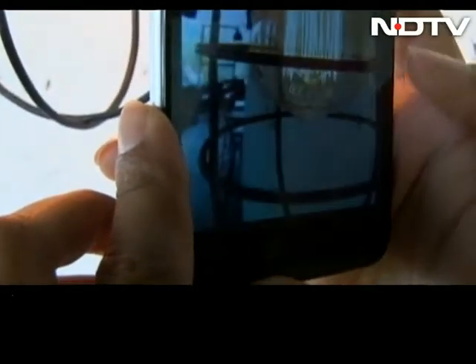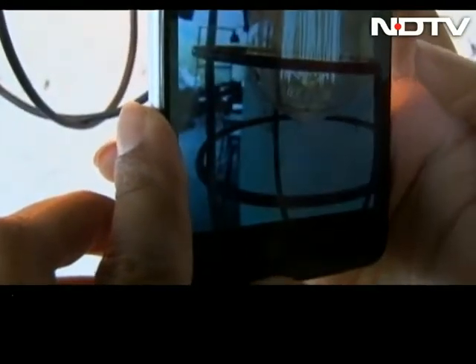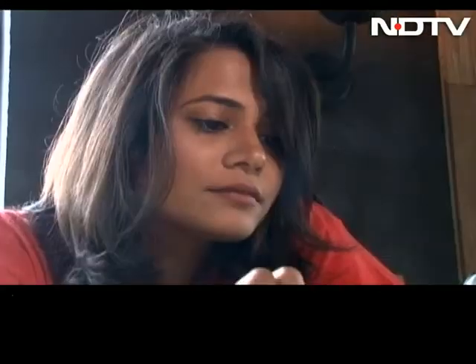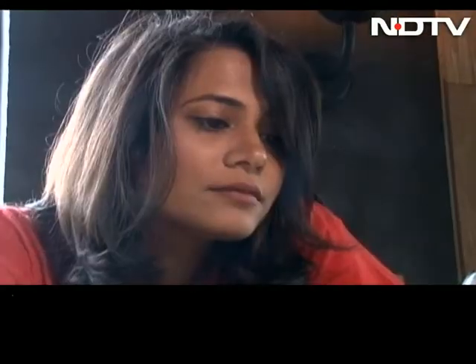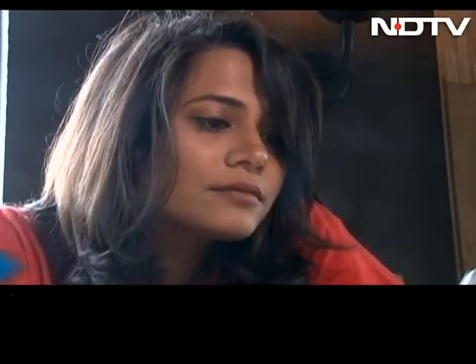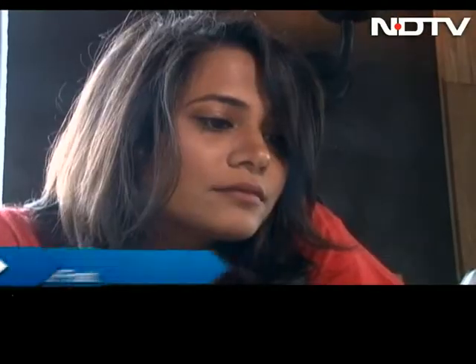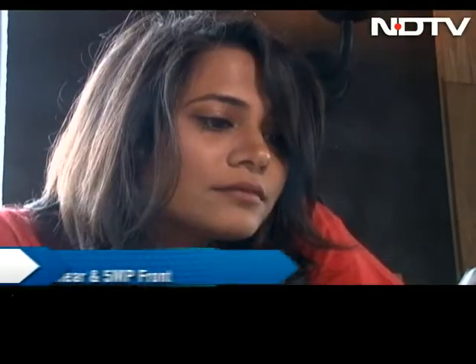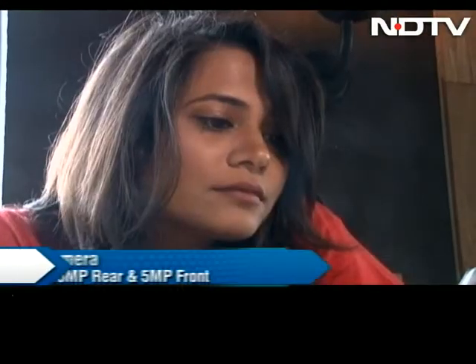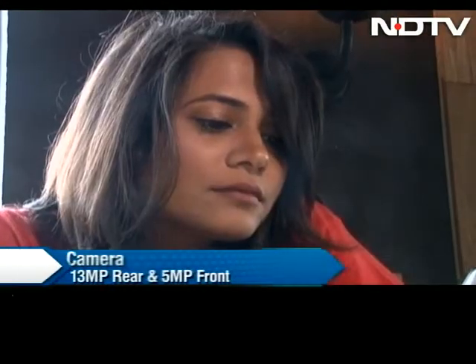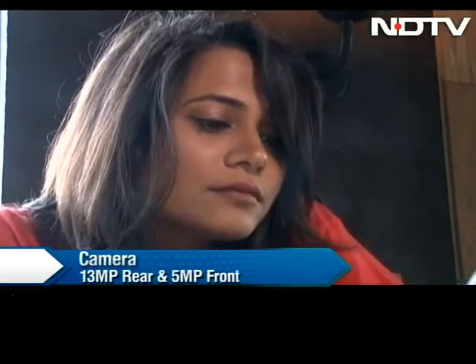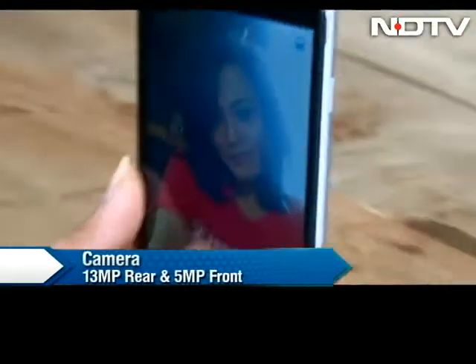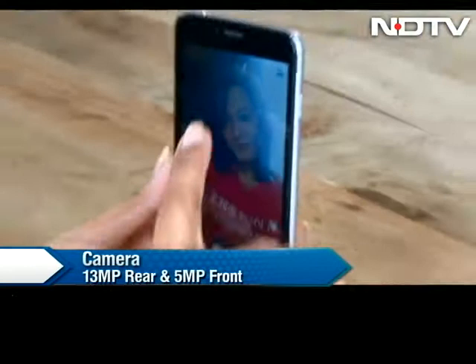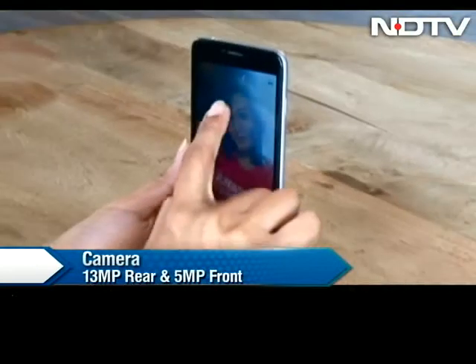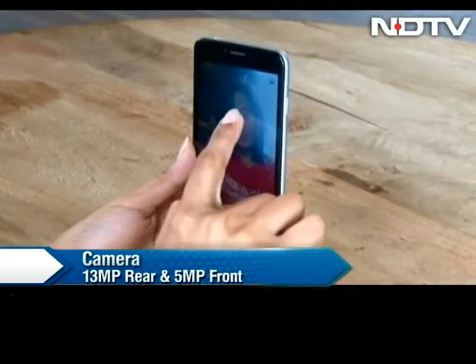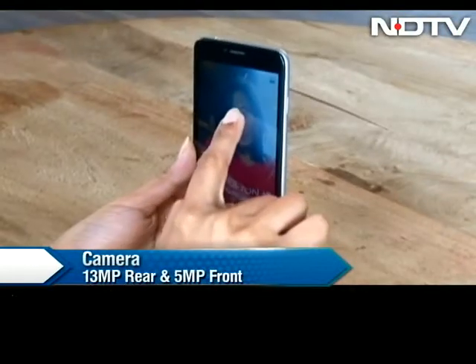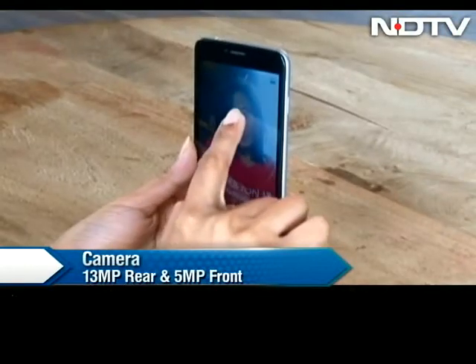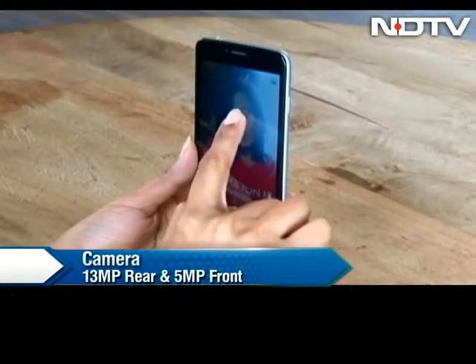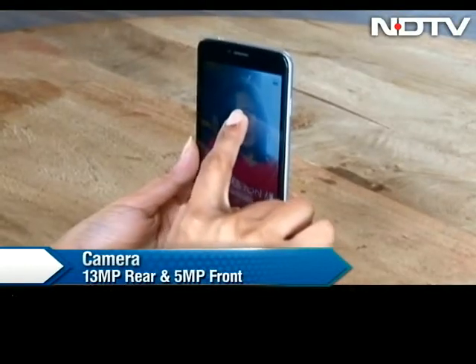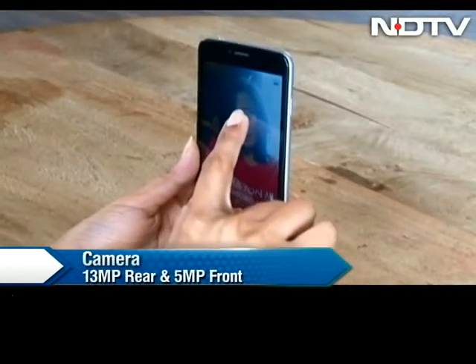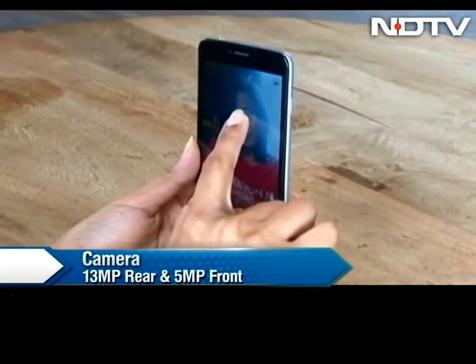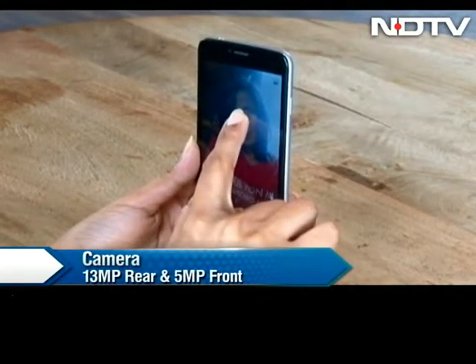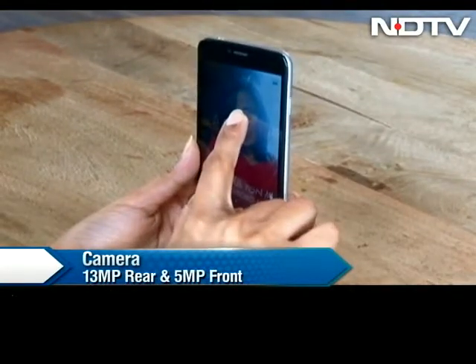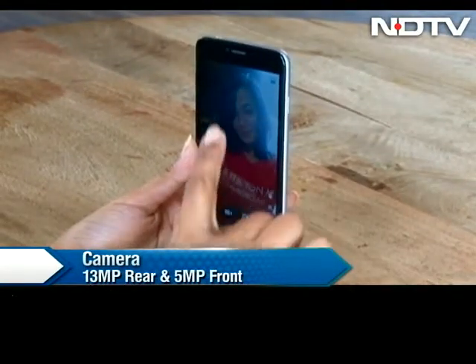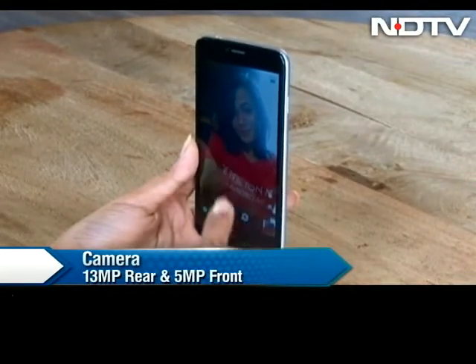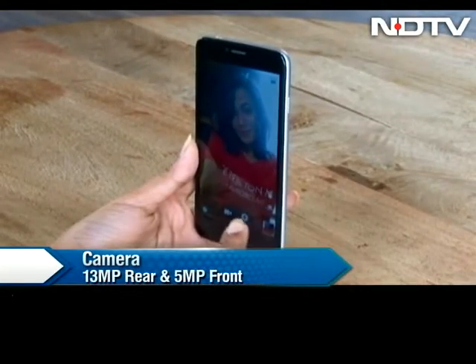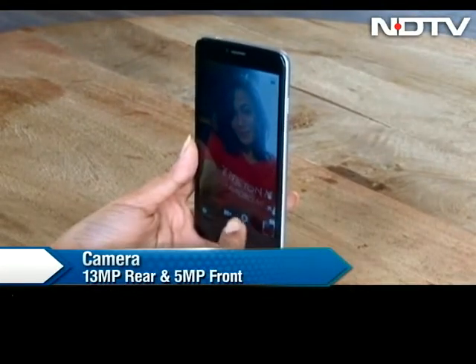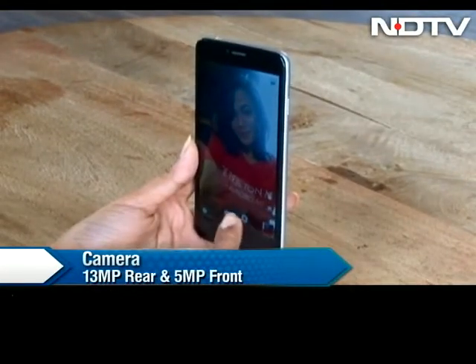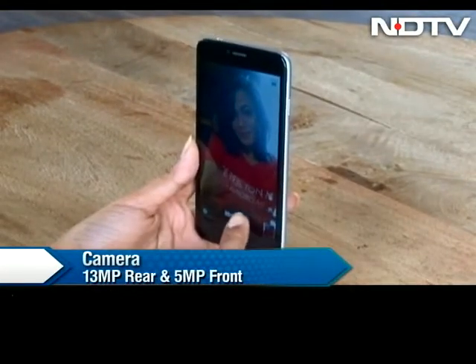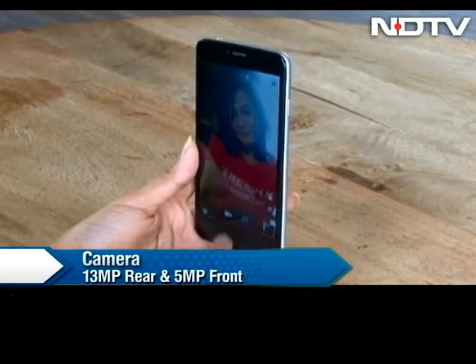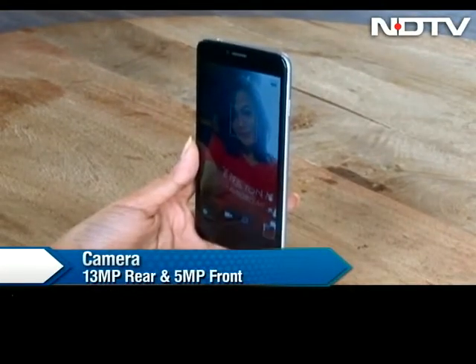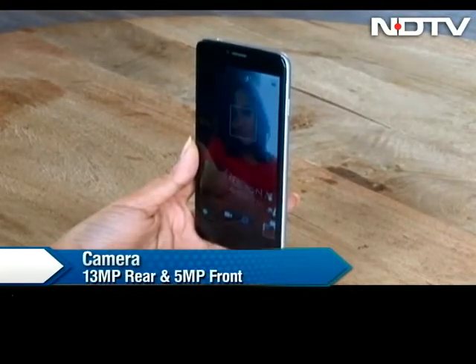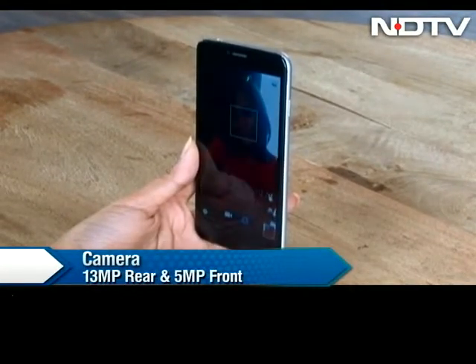I also tested the 5 megapixel front-facing camera, which did not disappoint either.